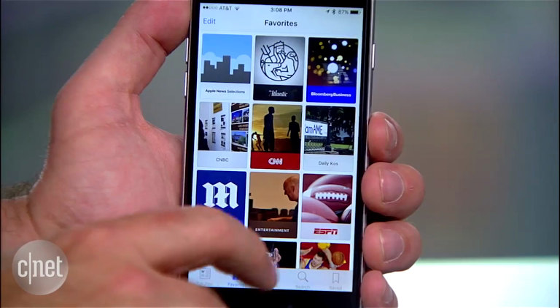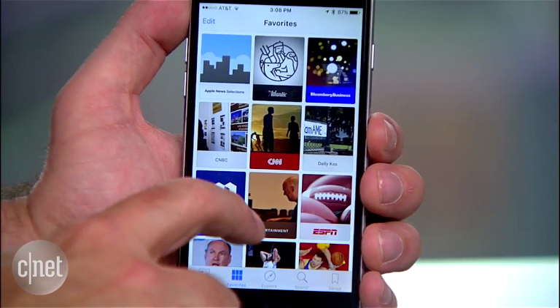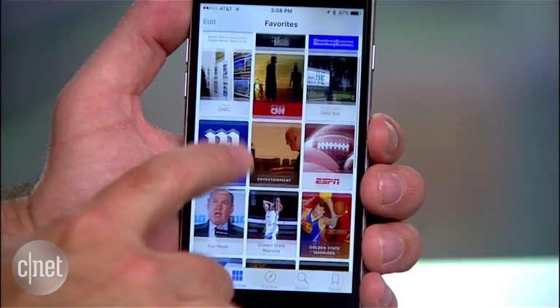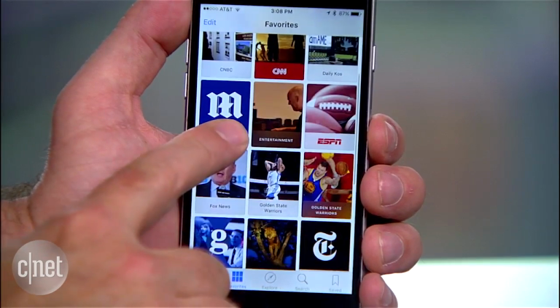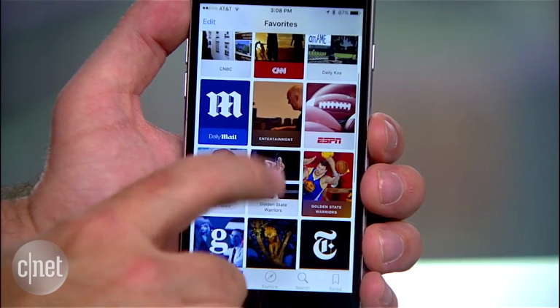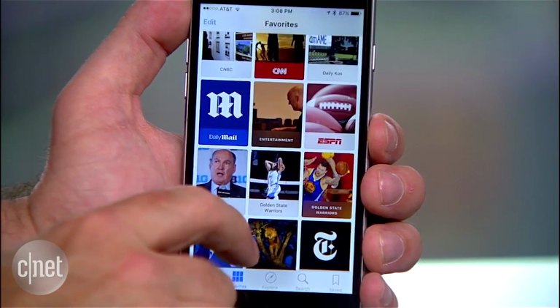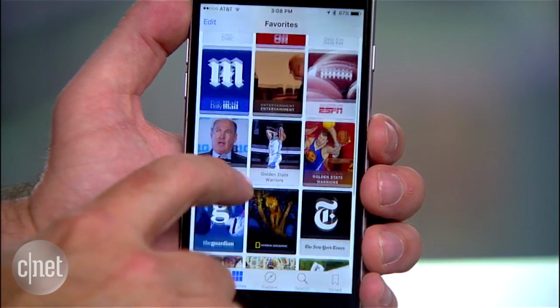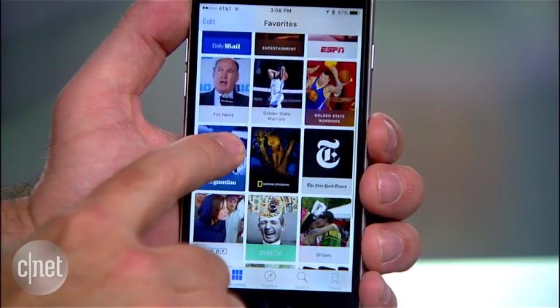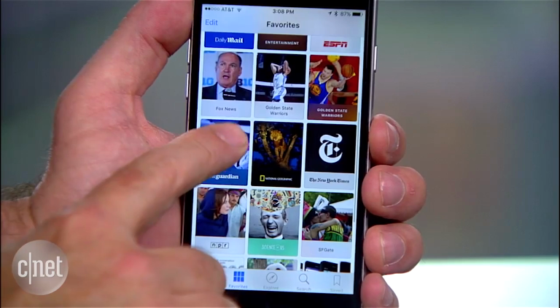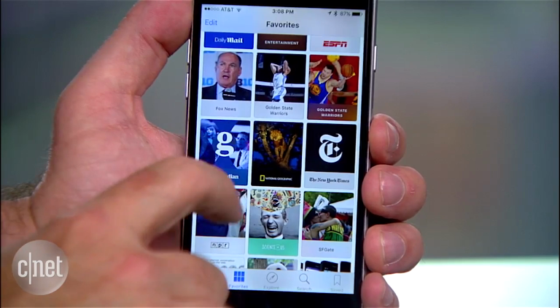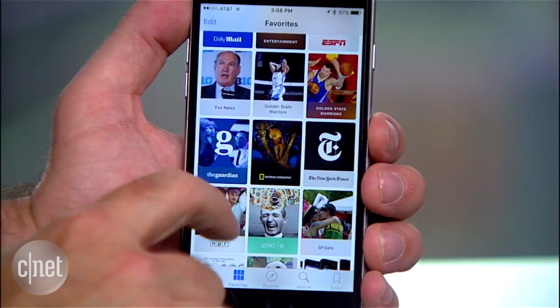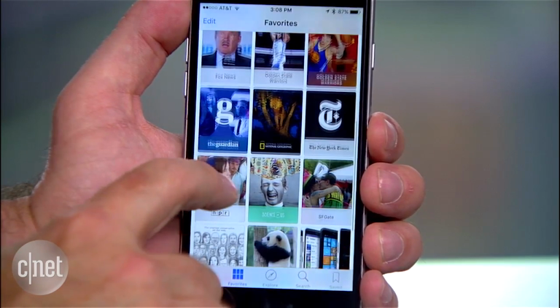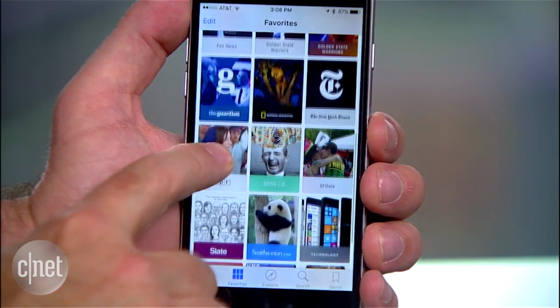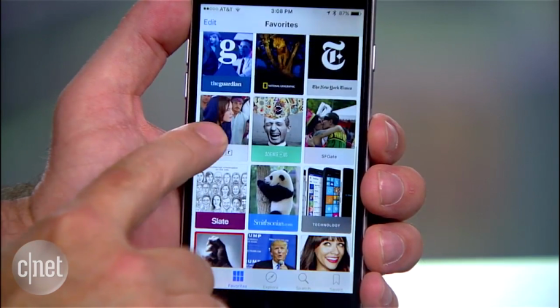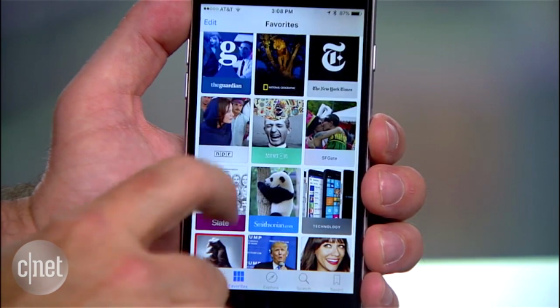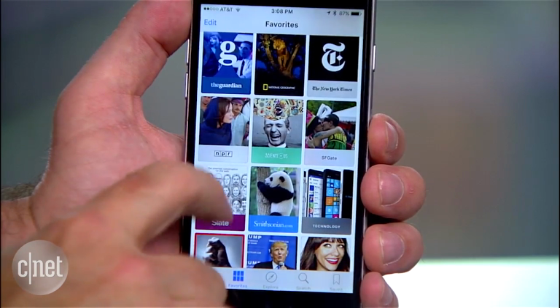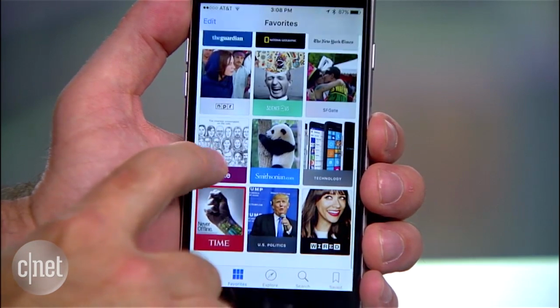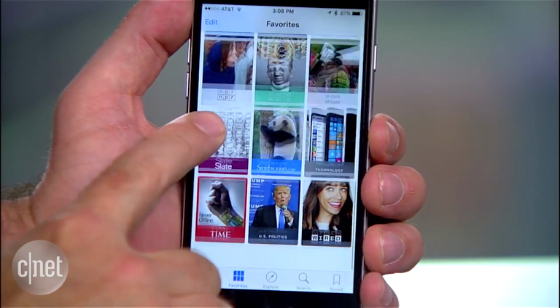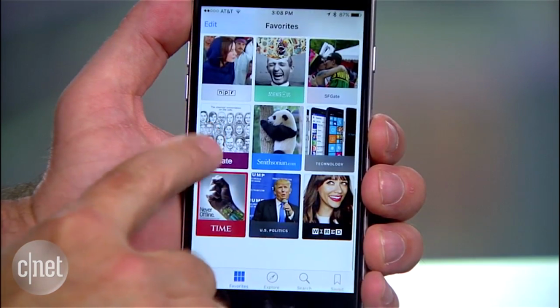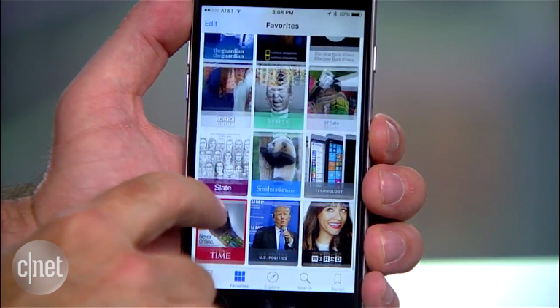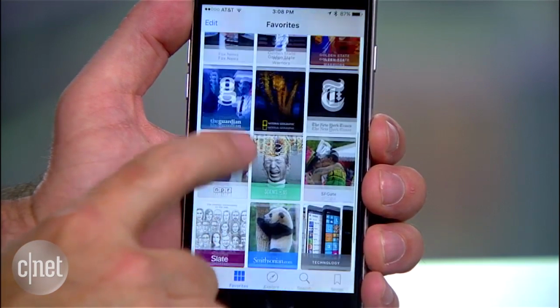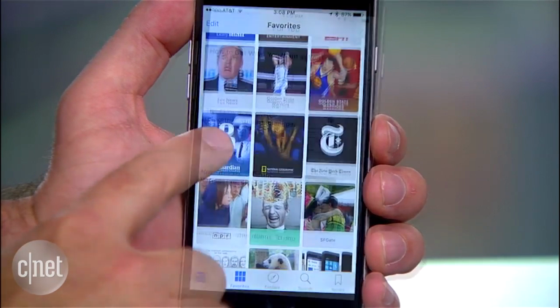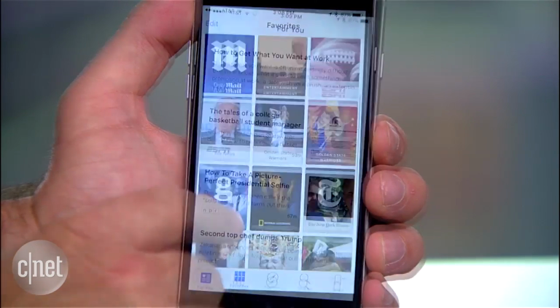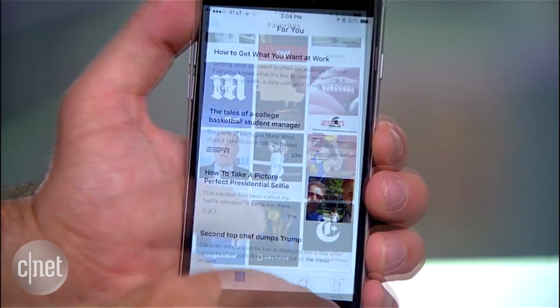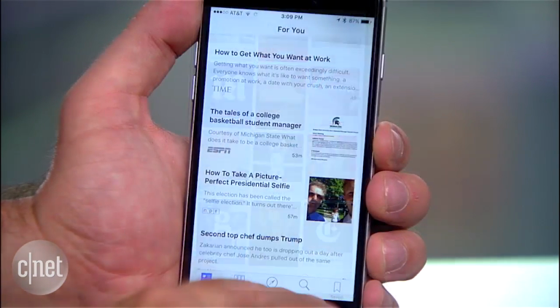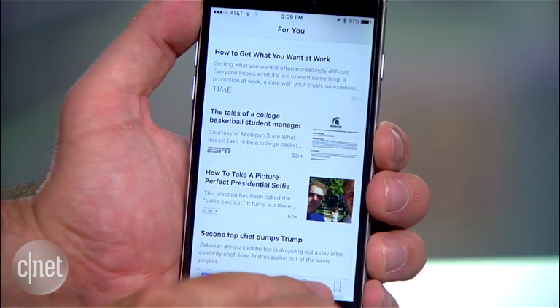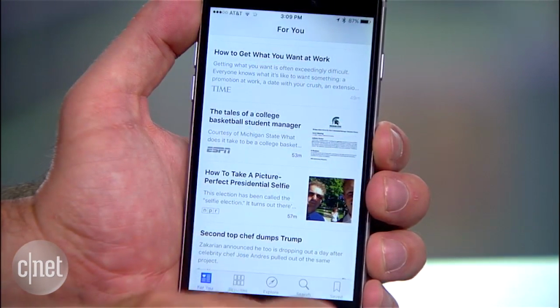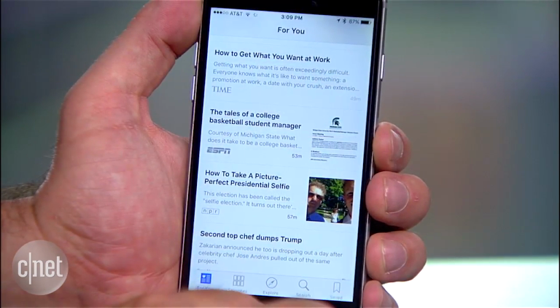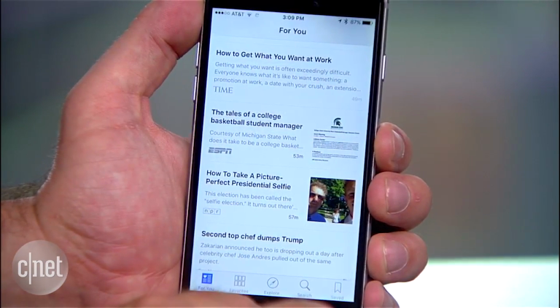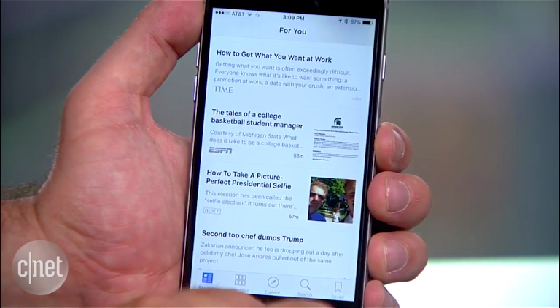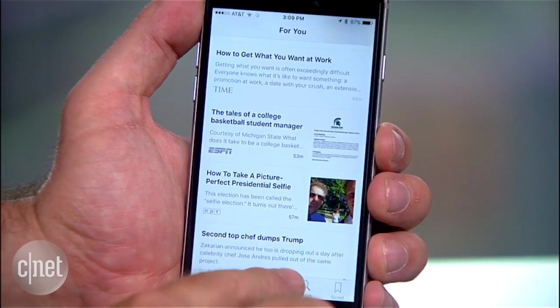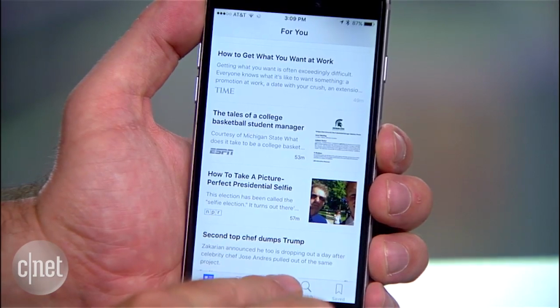Let's start with the News app. While there are tons of third-party options, Apple's News app lets you pick your favorite sites, then get a news feed from publications you like.